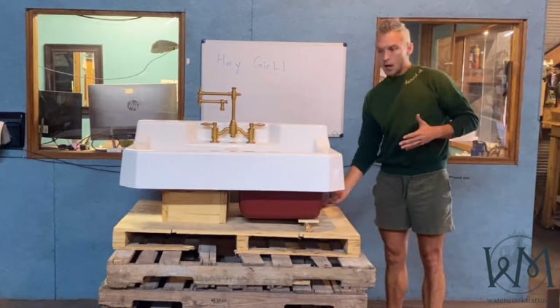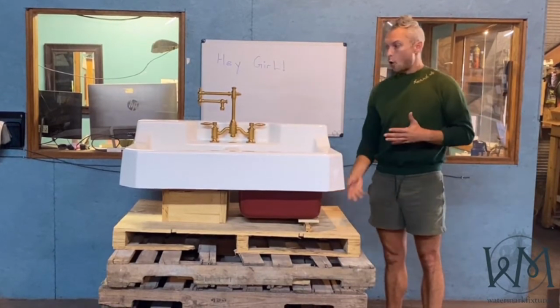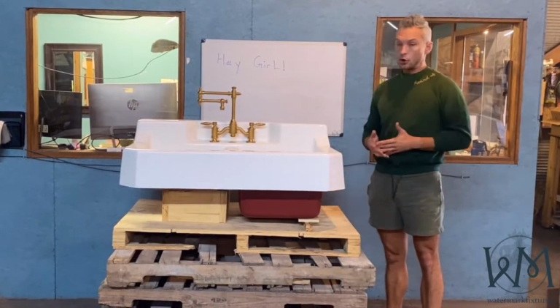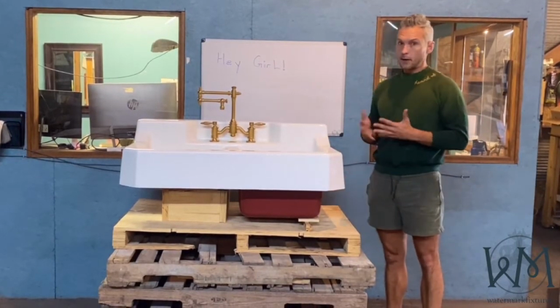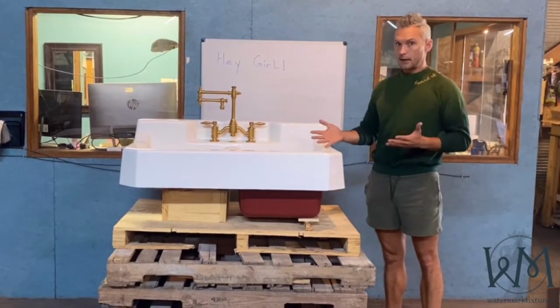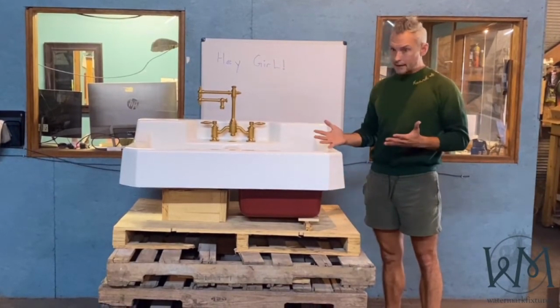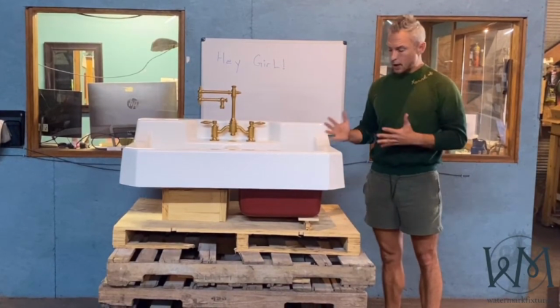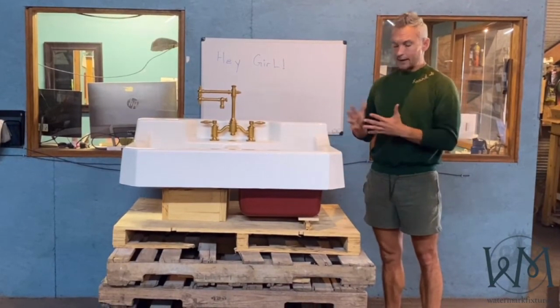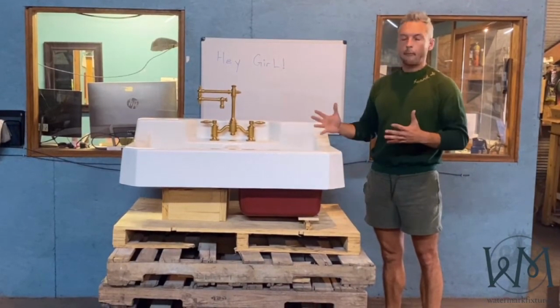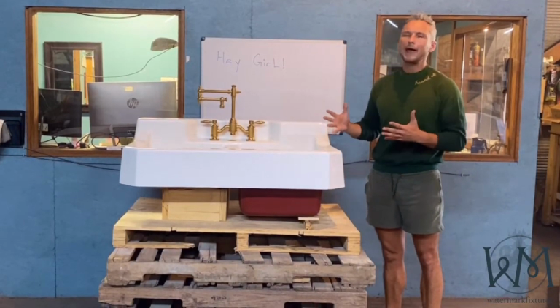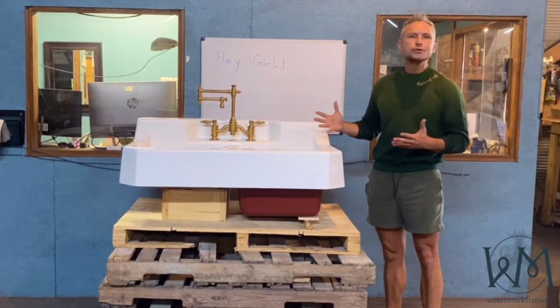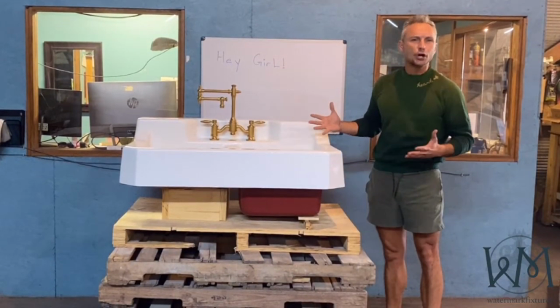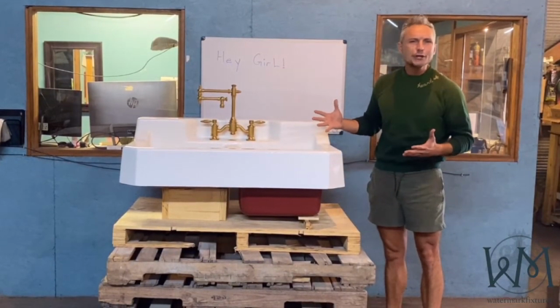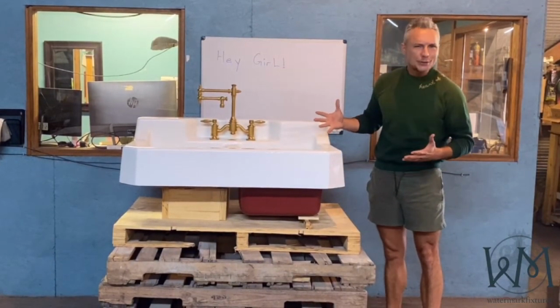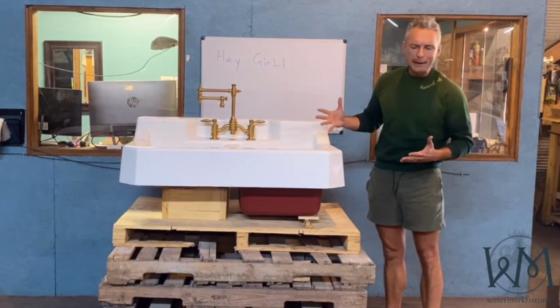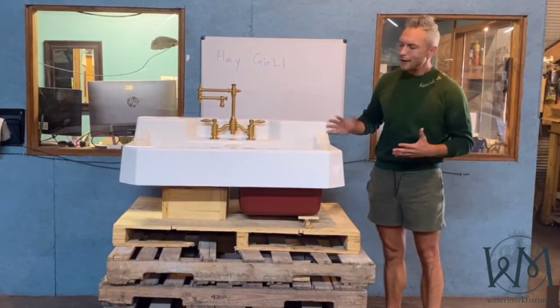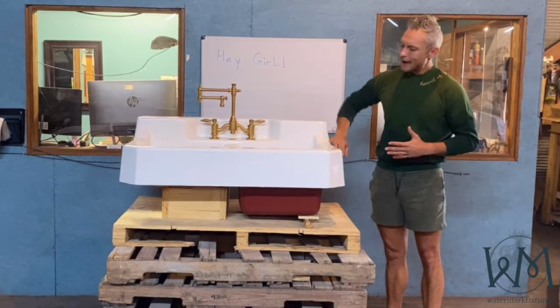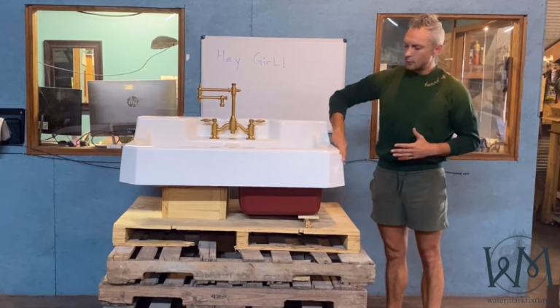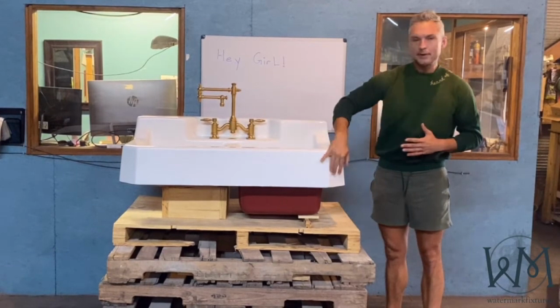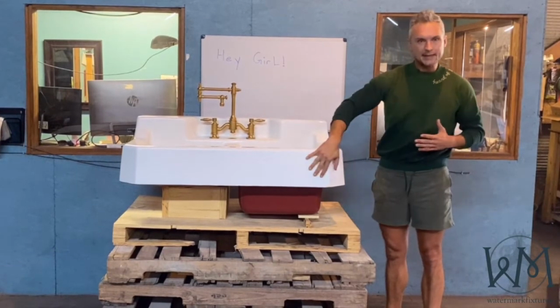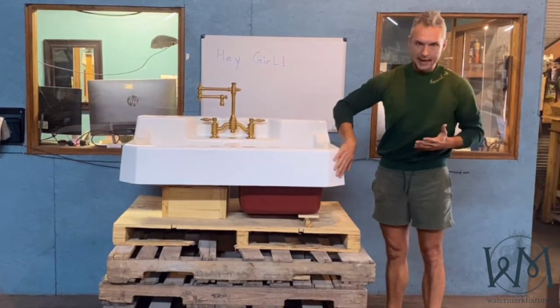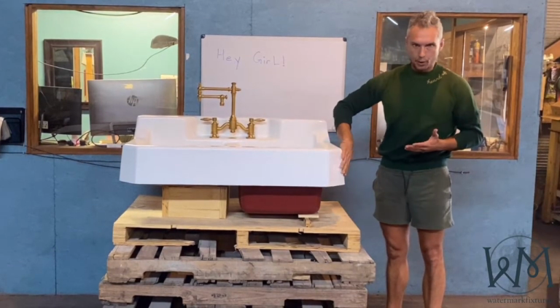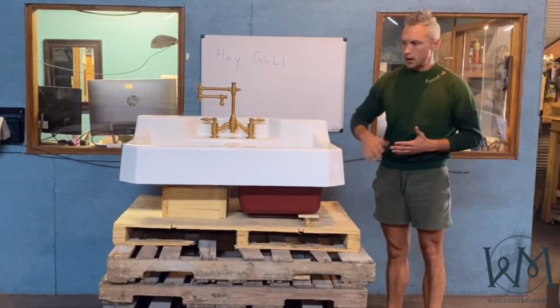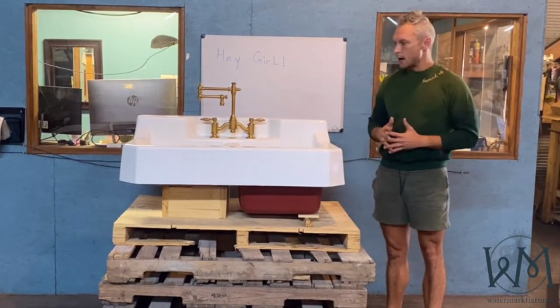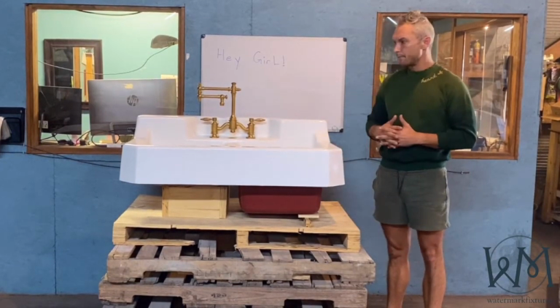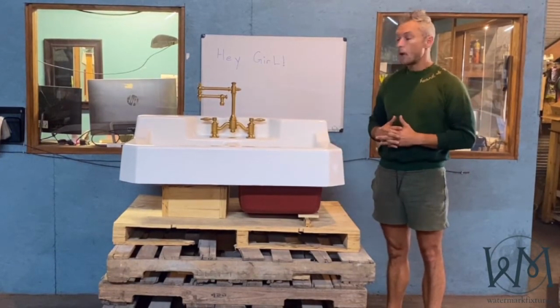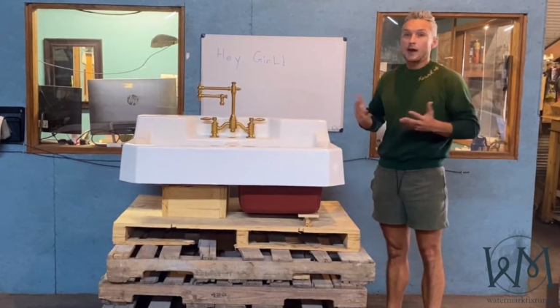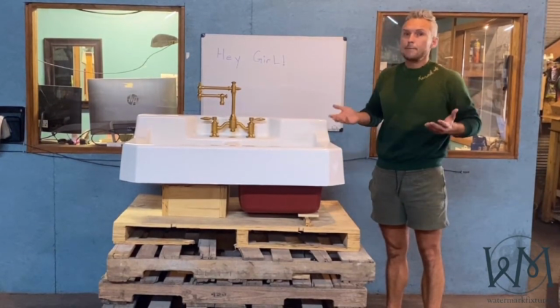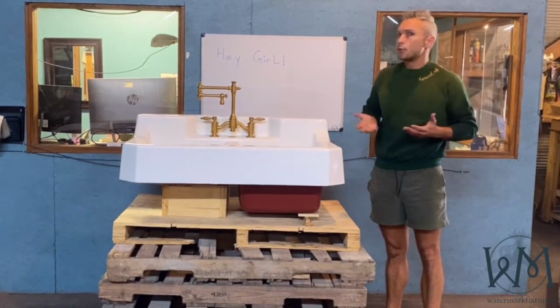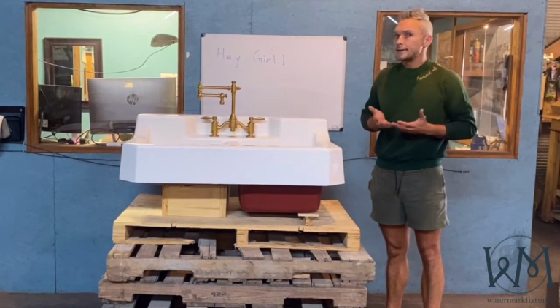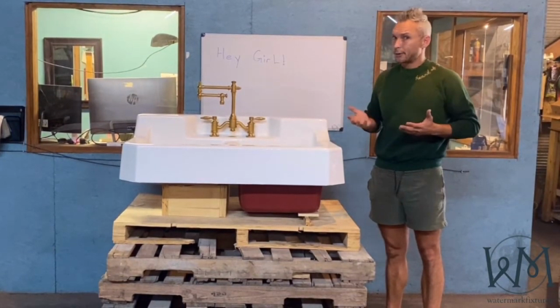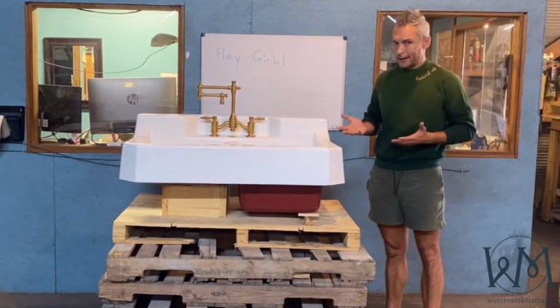or you can mount it in a kitchen counter, and you'll be able to see the apron. Honestly, both ways look great.